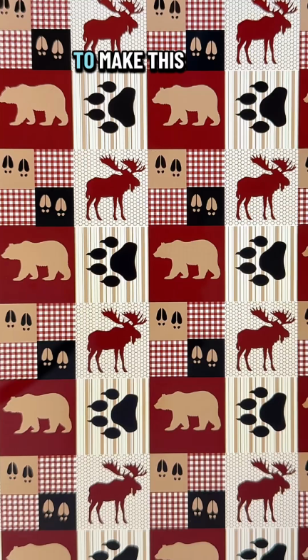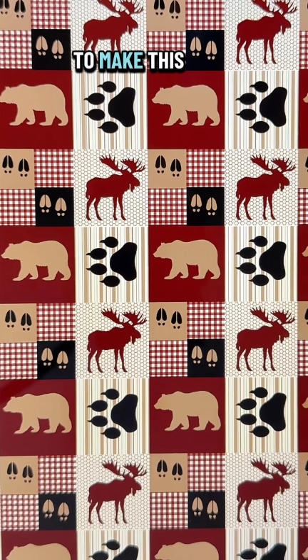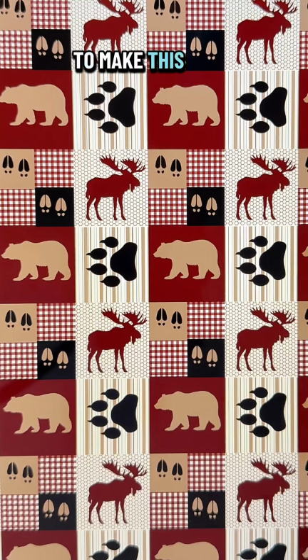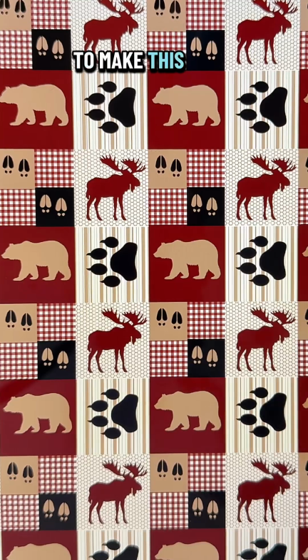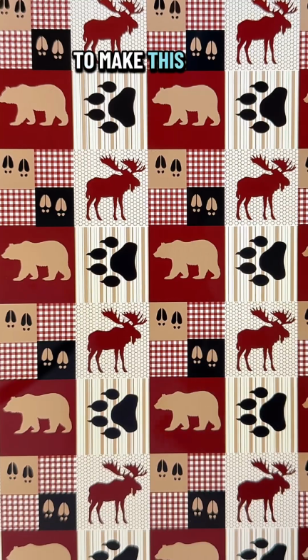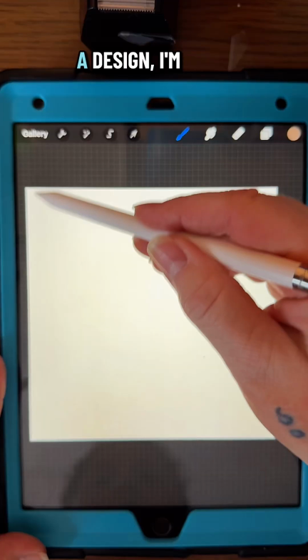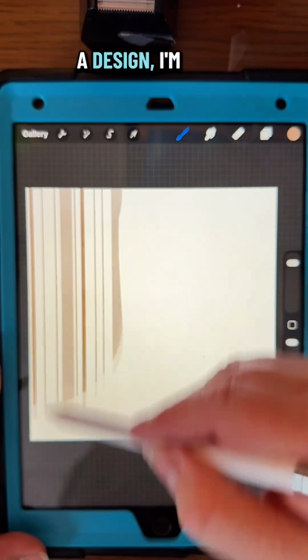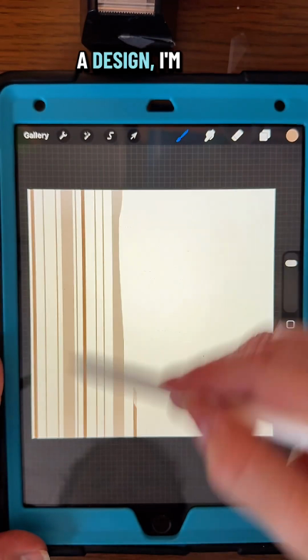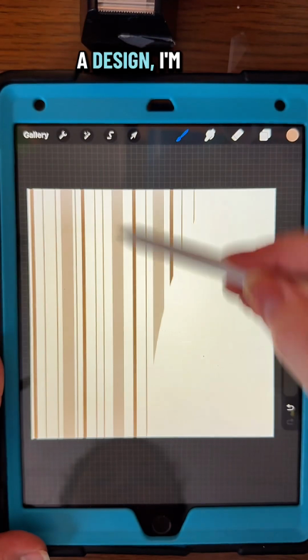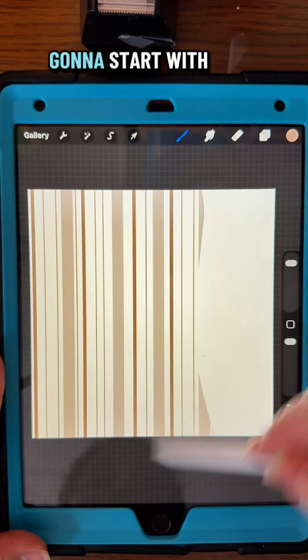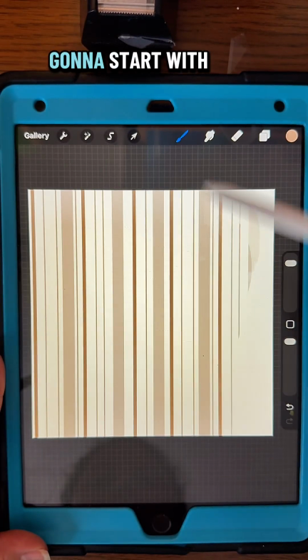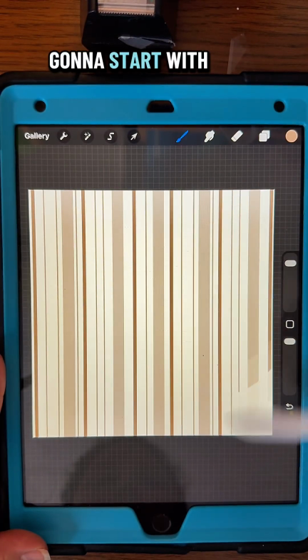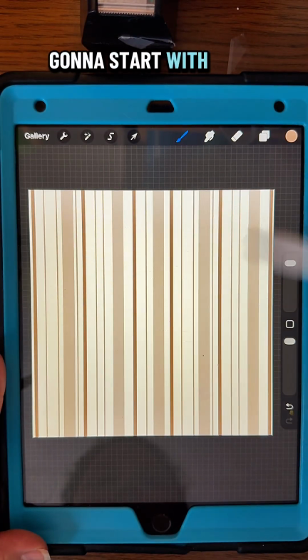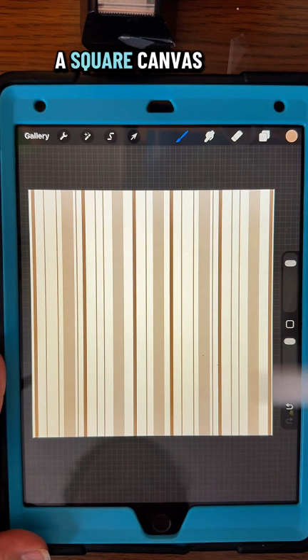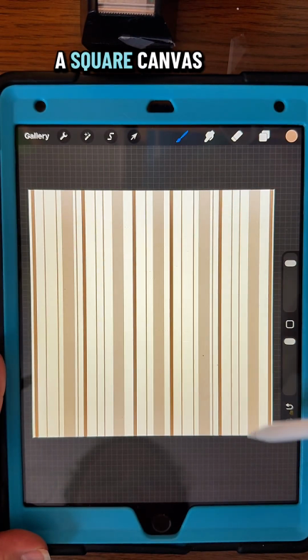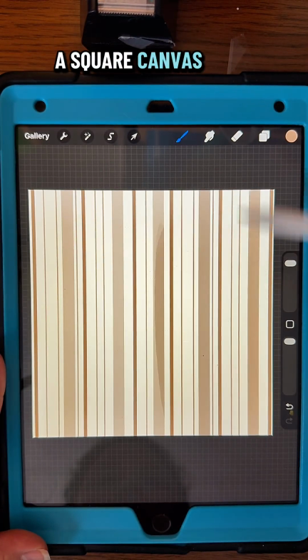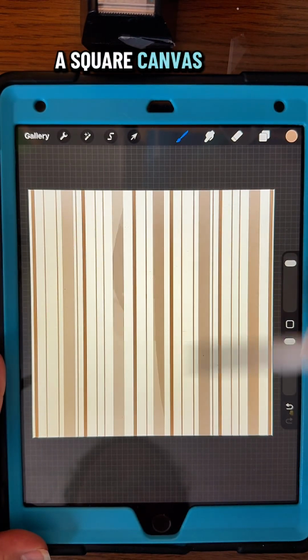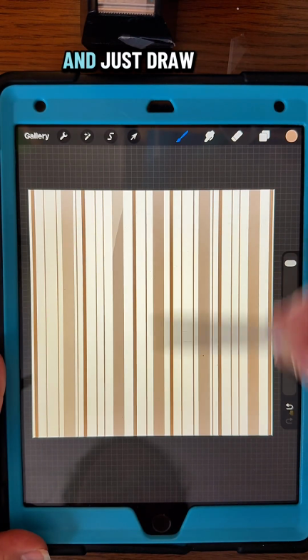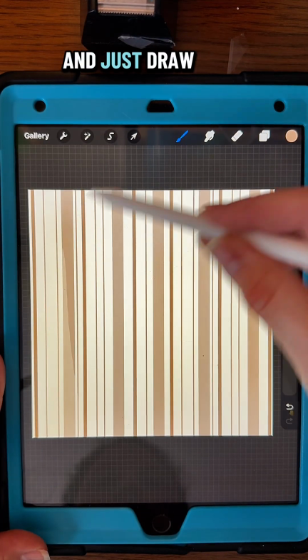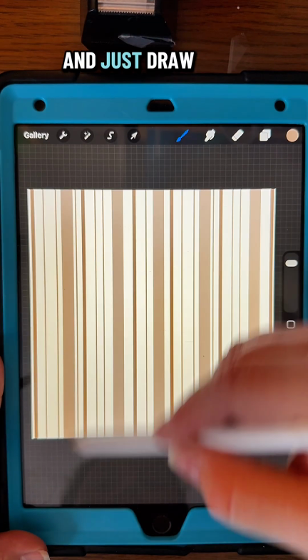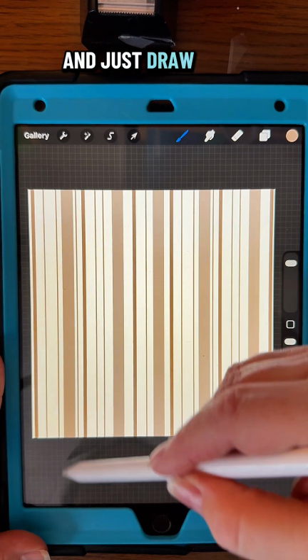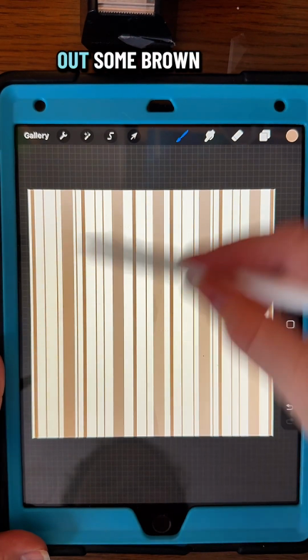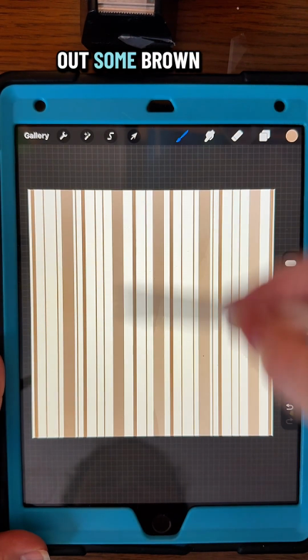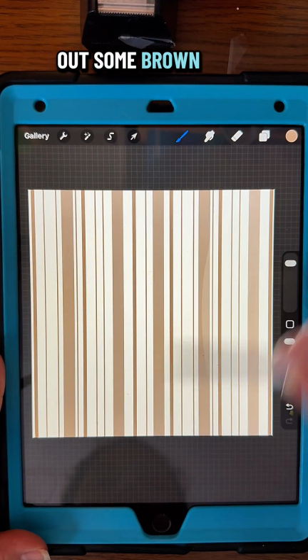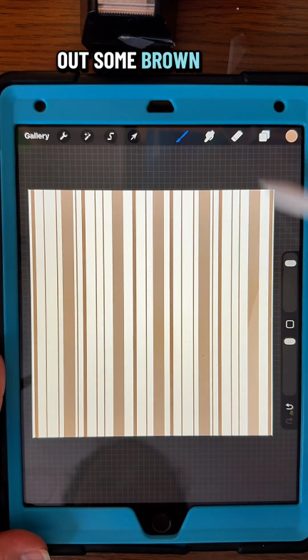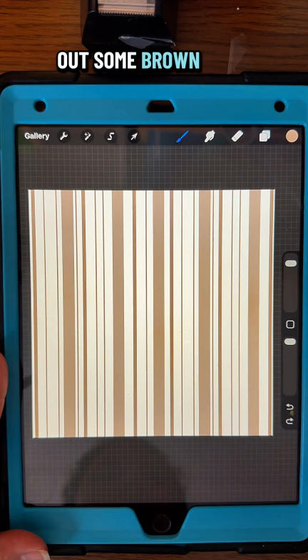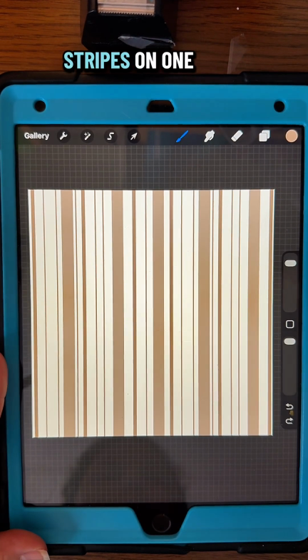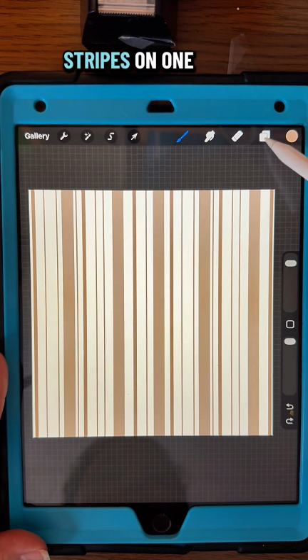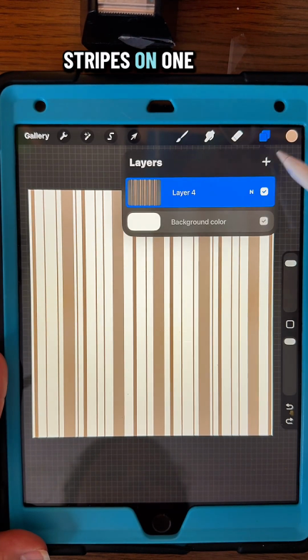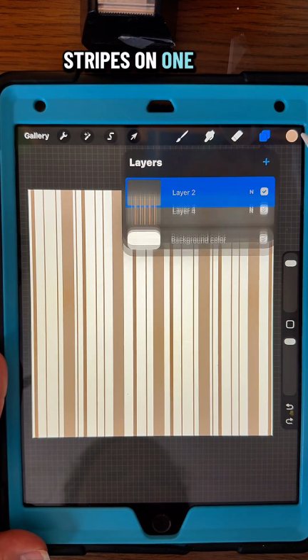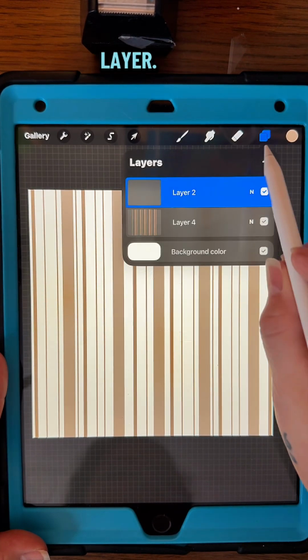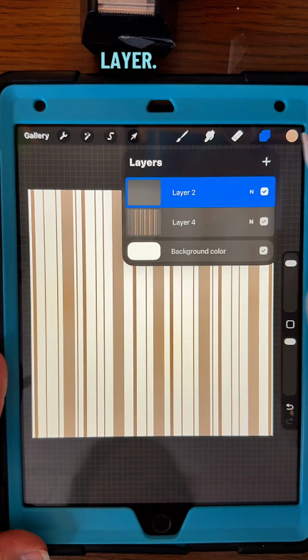To make this design, I'm going to start with a square canvas and just draw out some brown stripes on one layer.